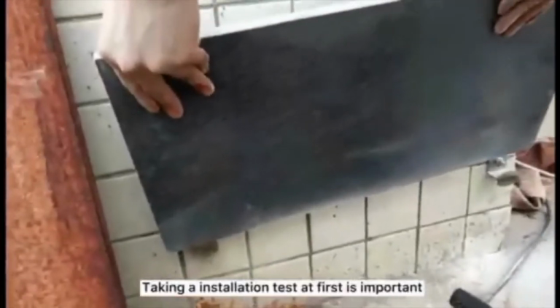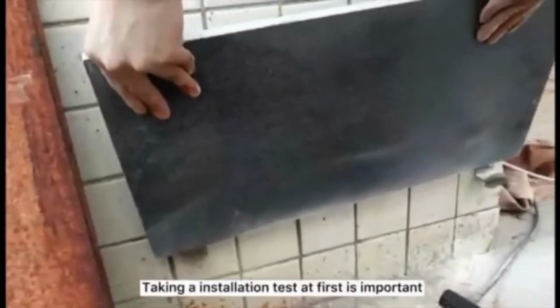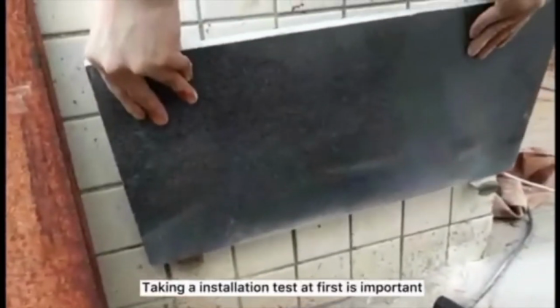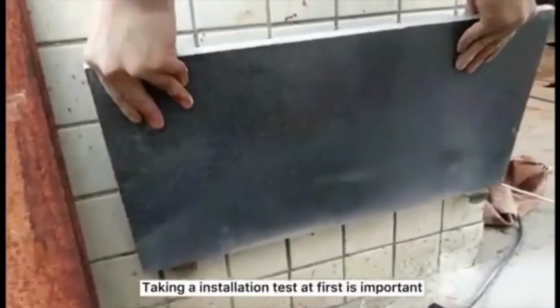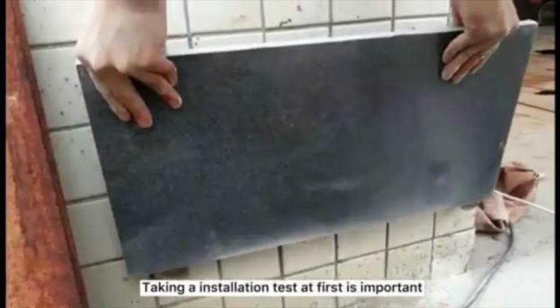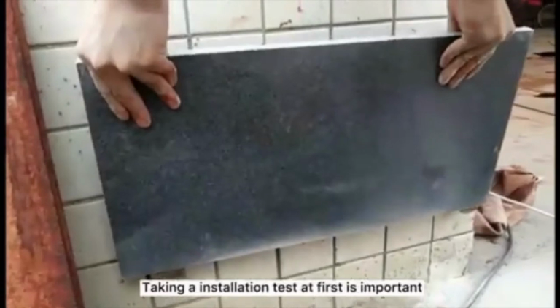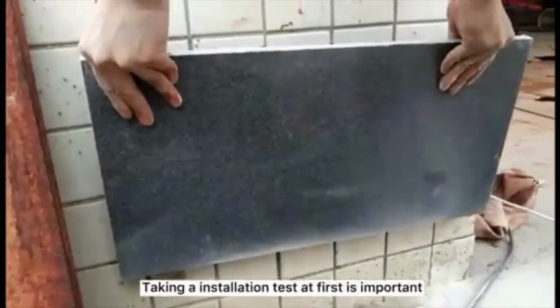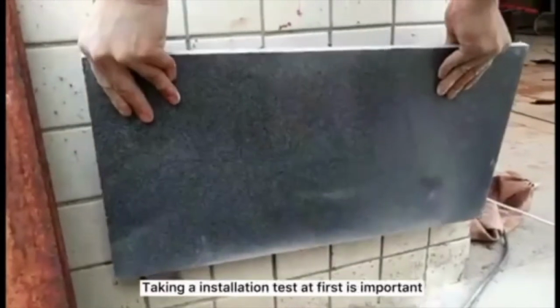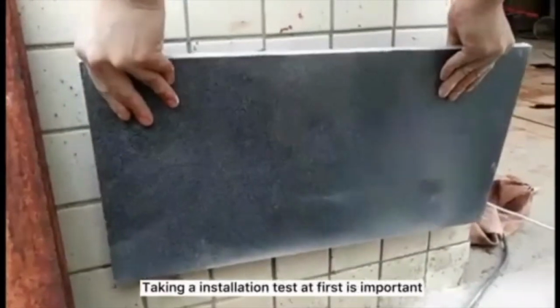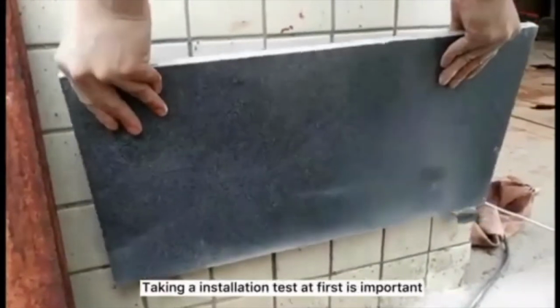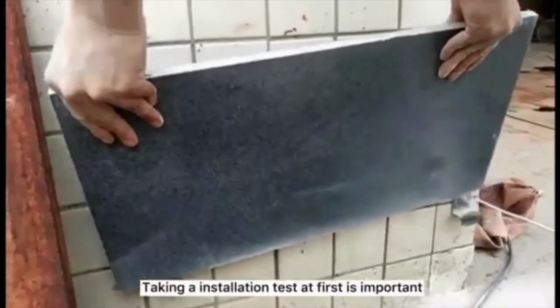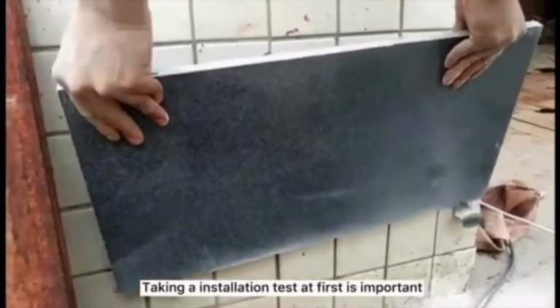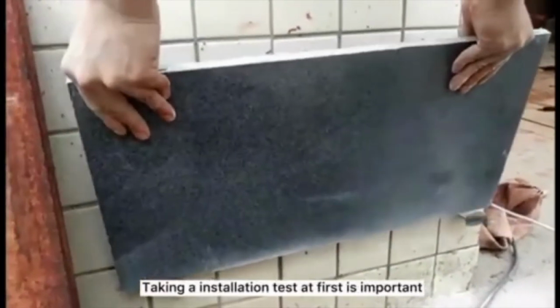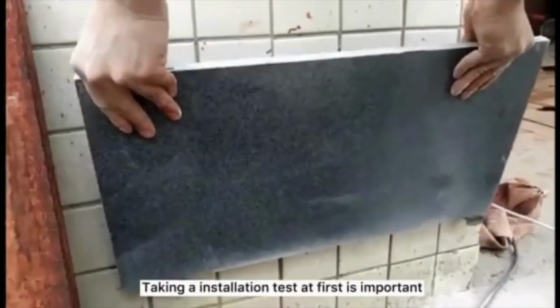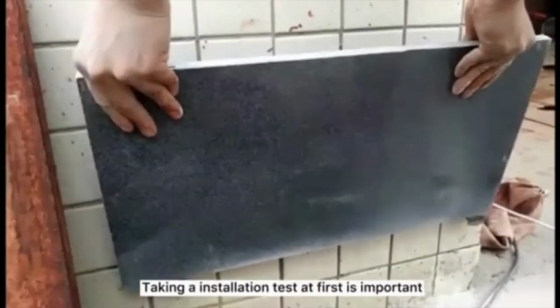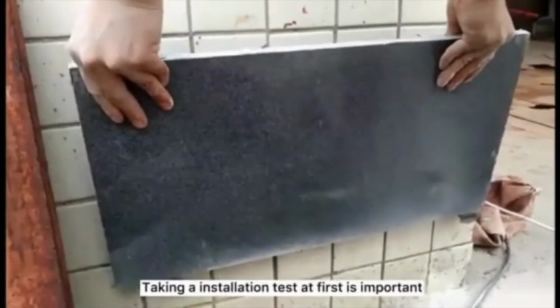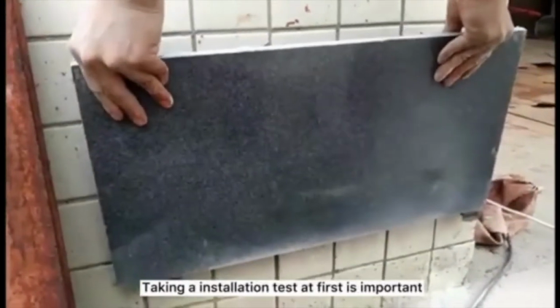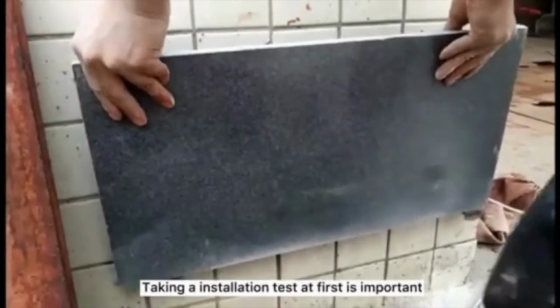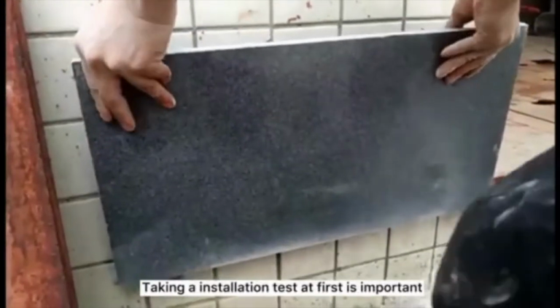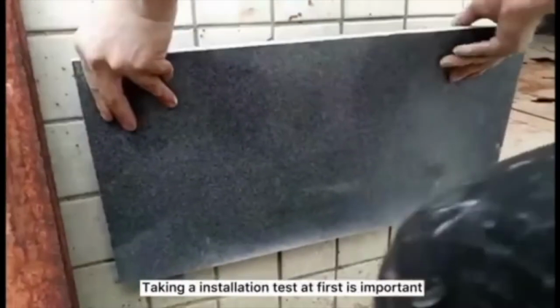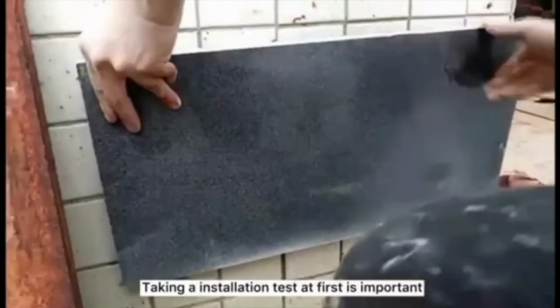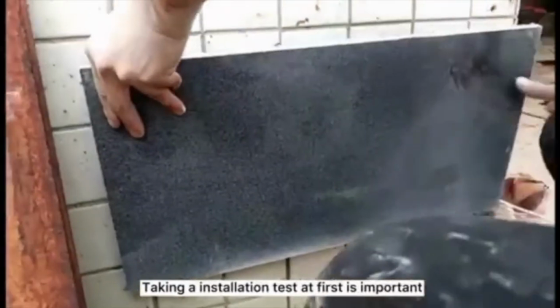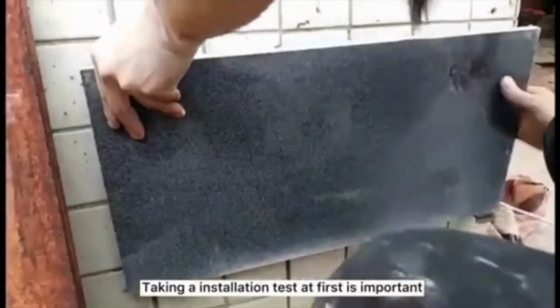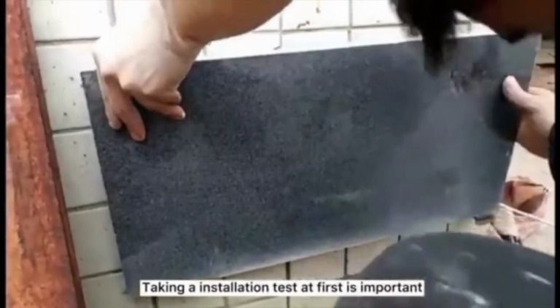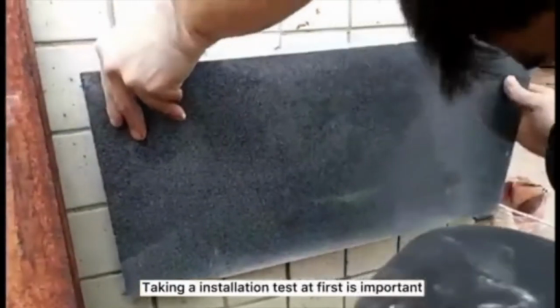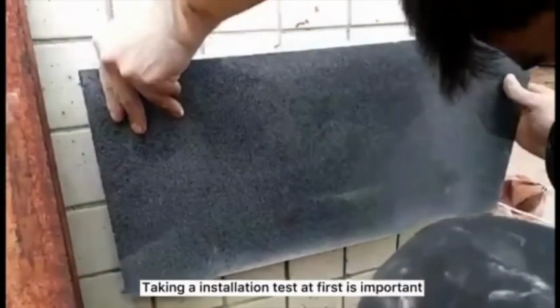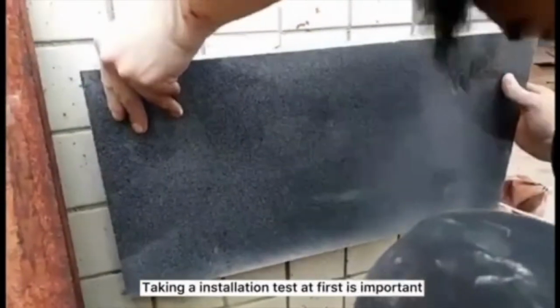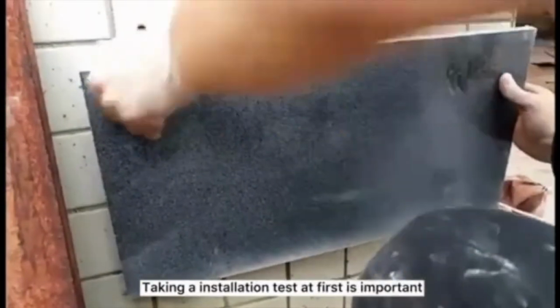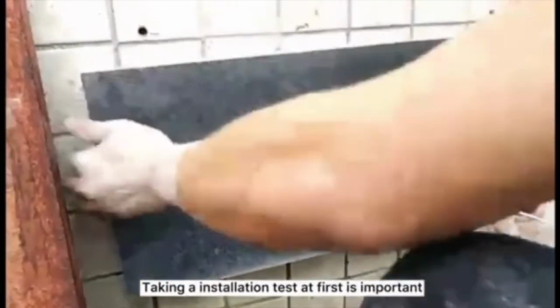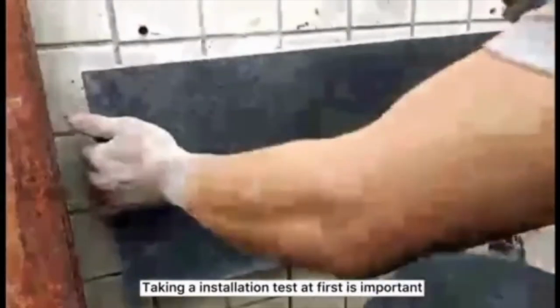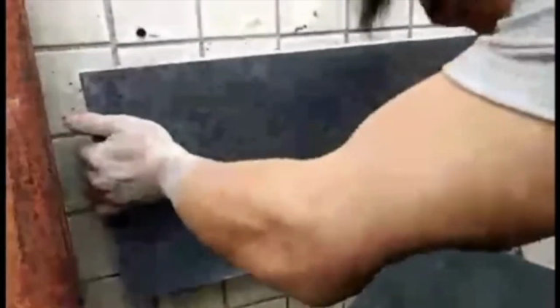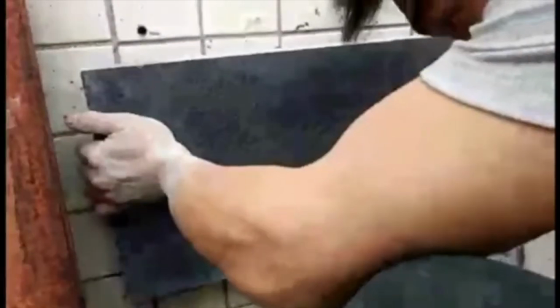After that, let's do an installation test first. It's very important.